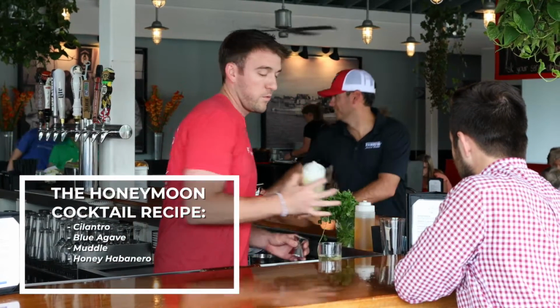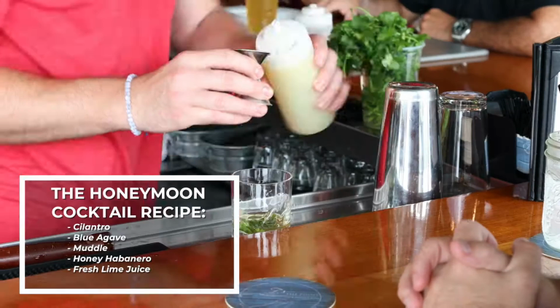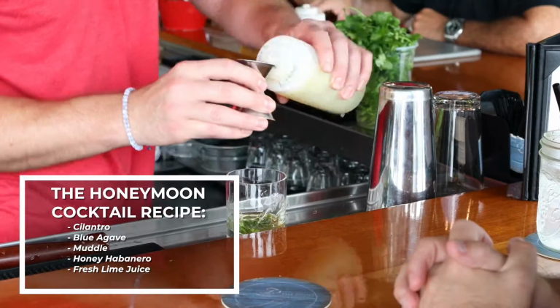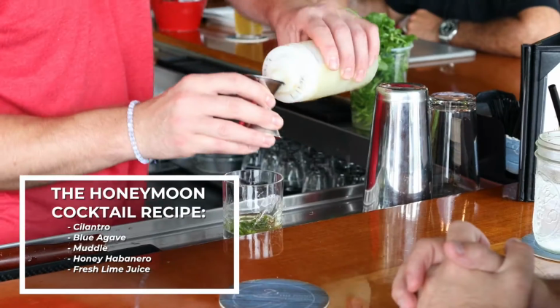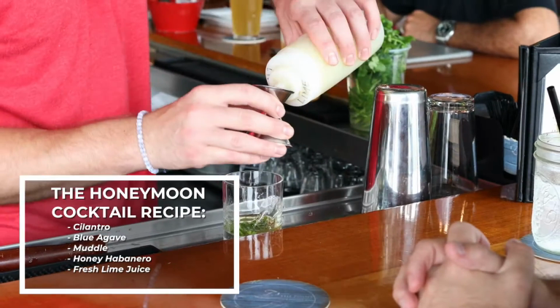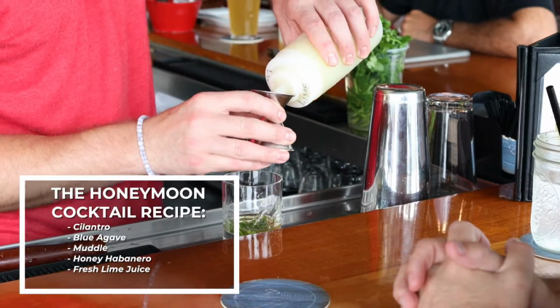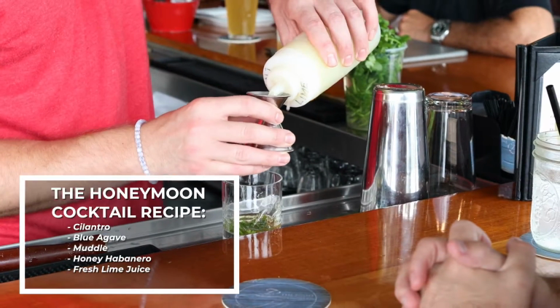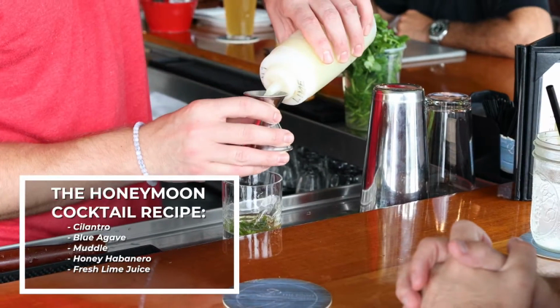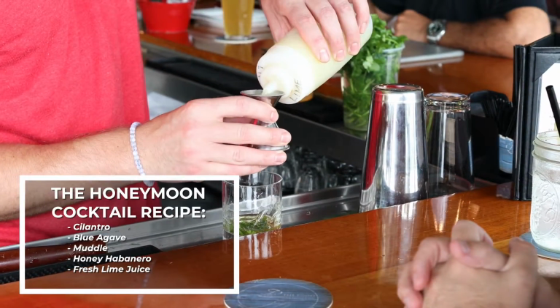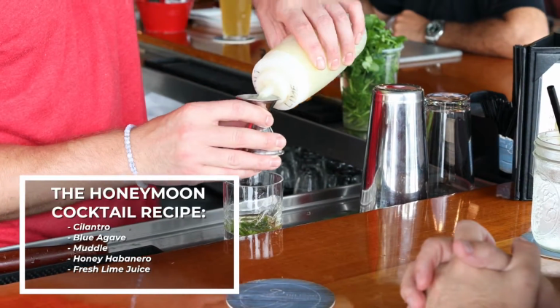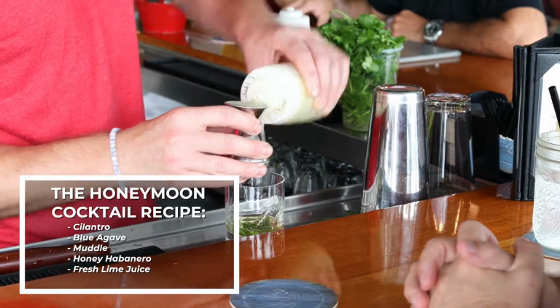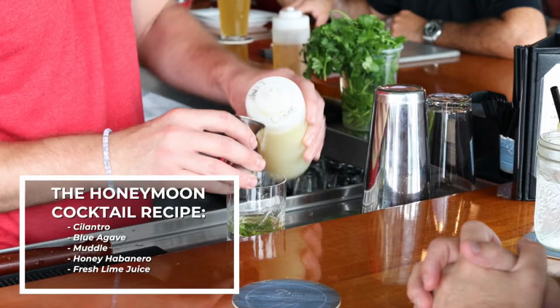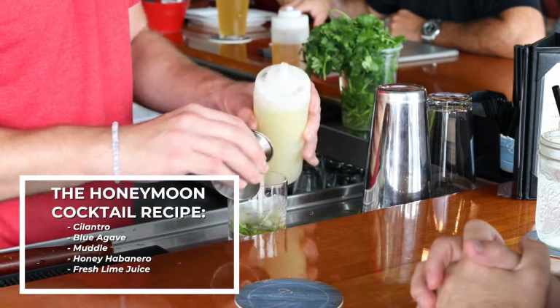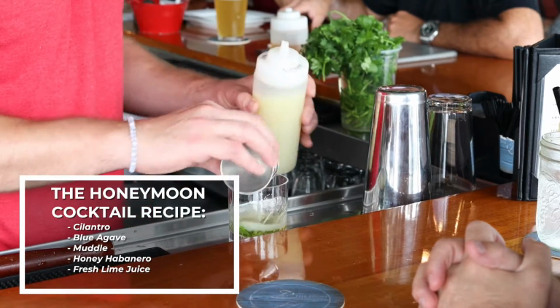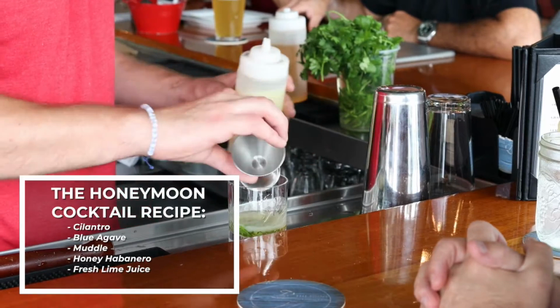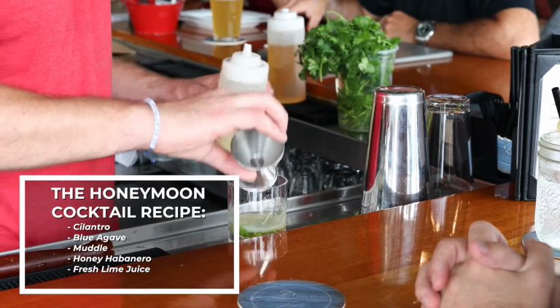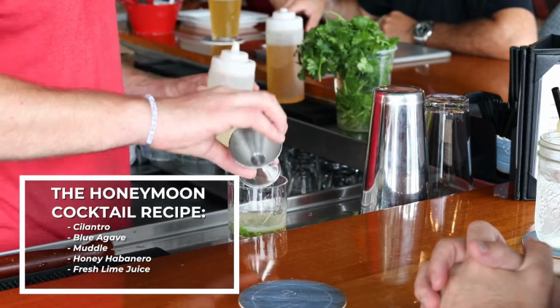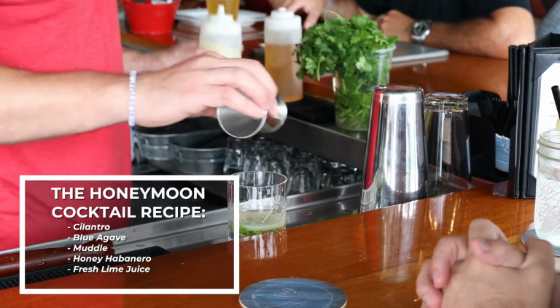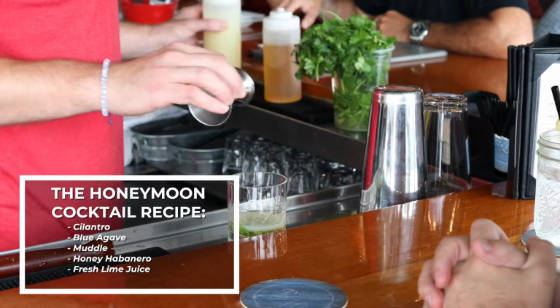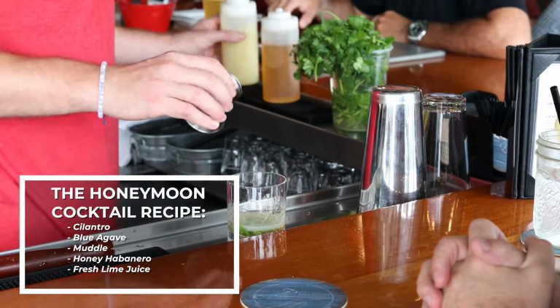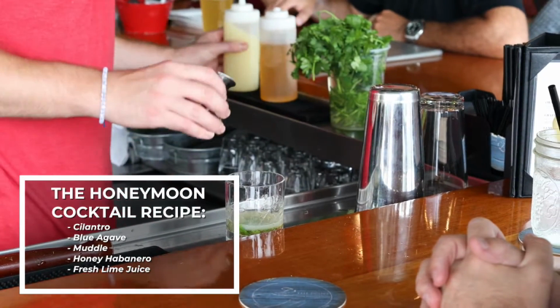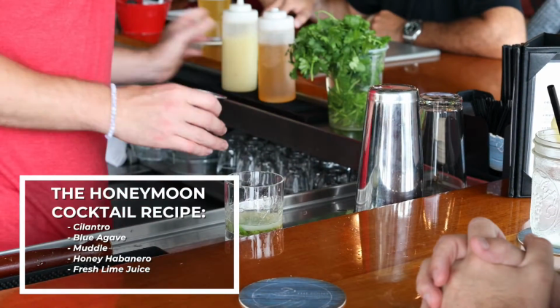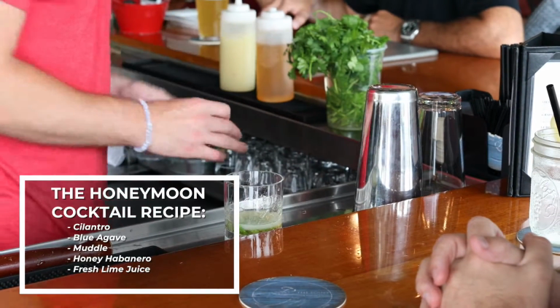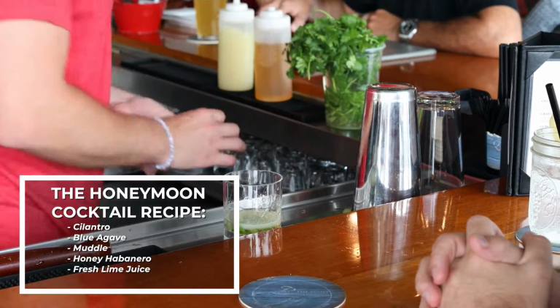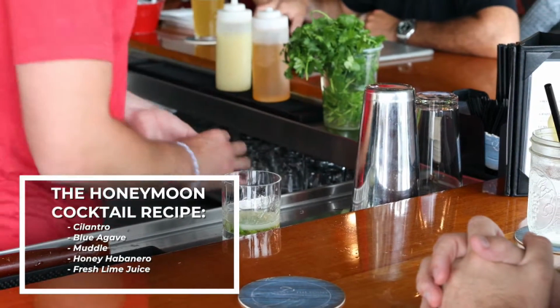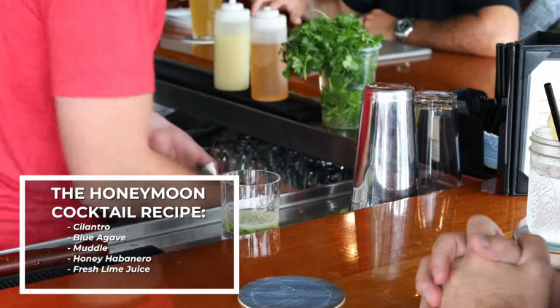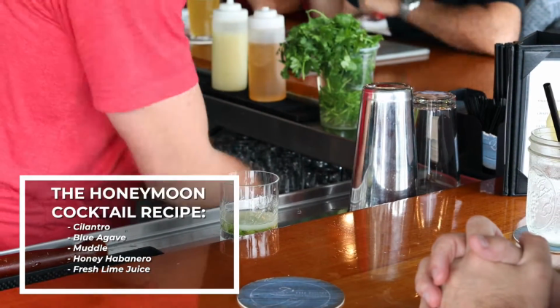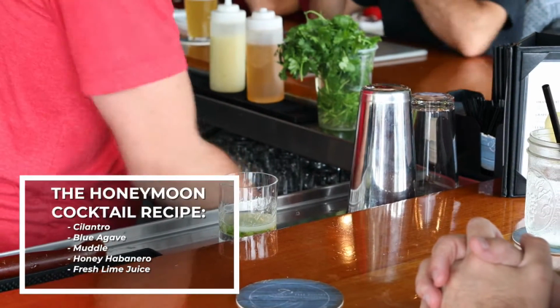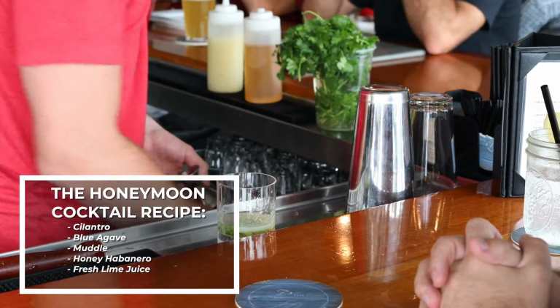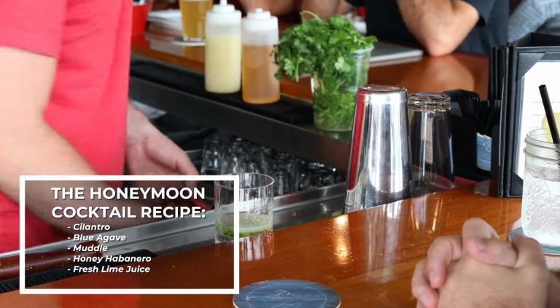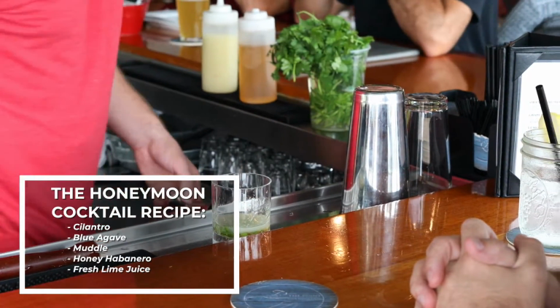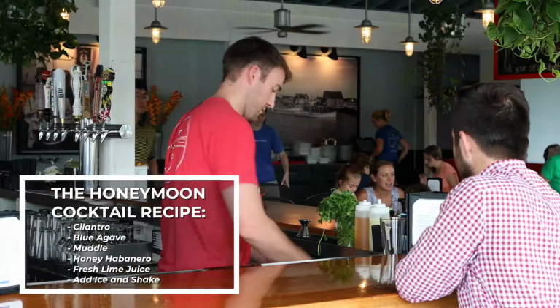One of the best things about this place is we do all fresh-squeezed juices. We squeeze them every morning.